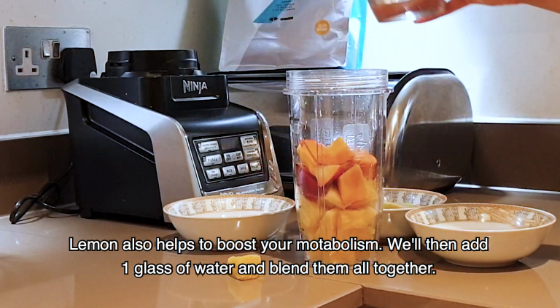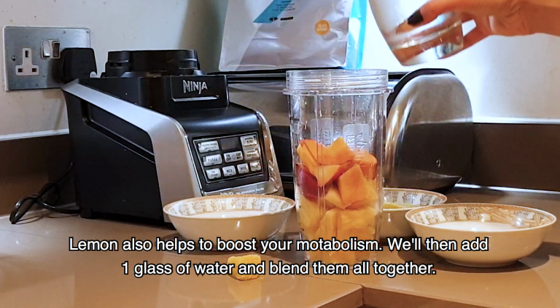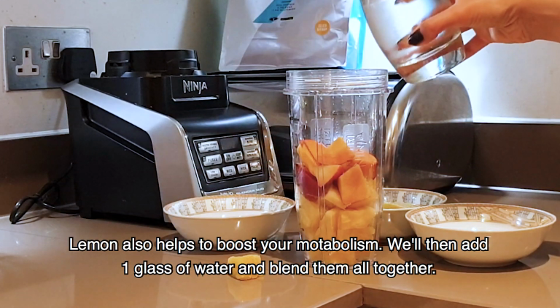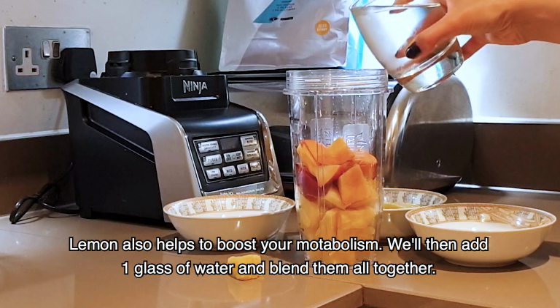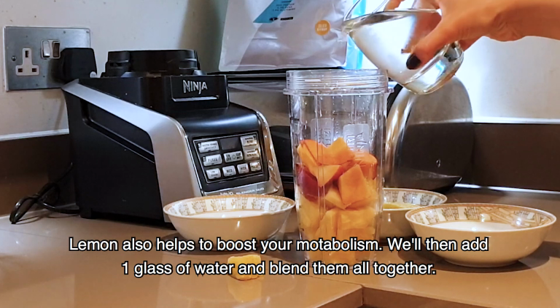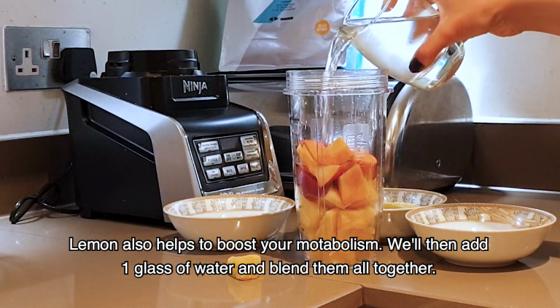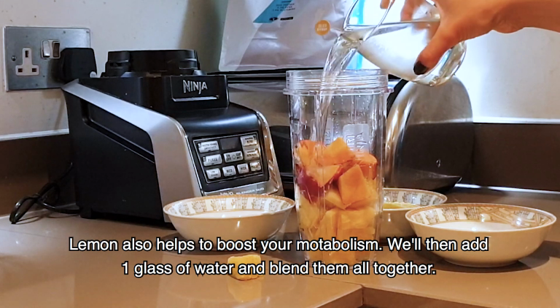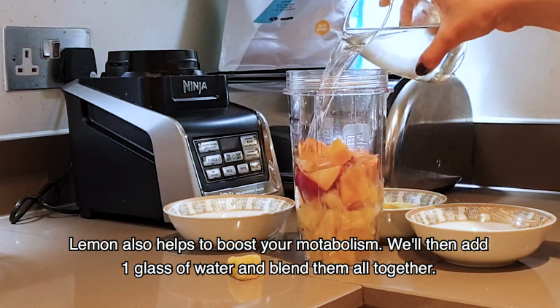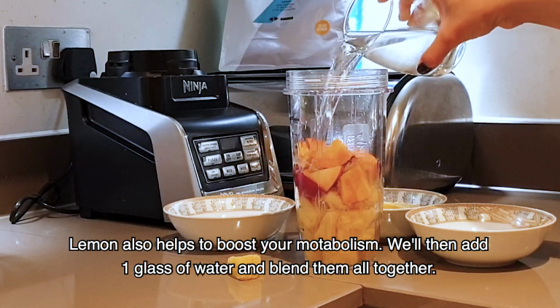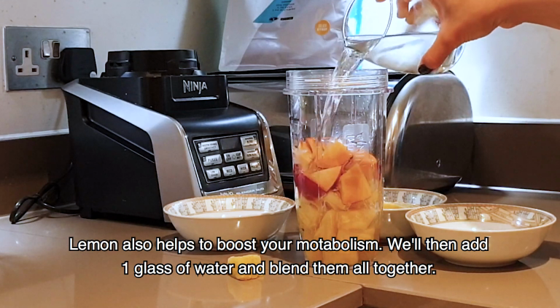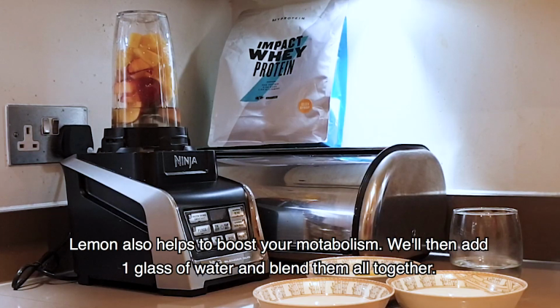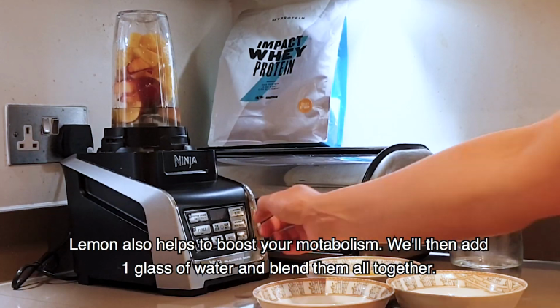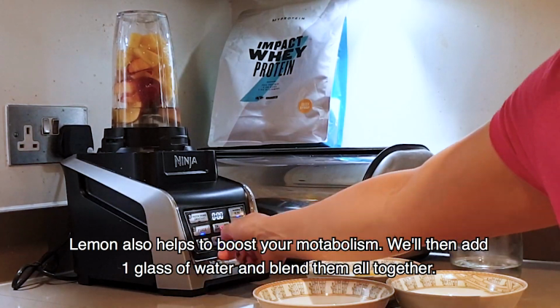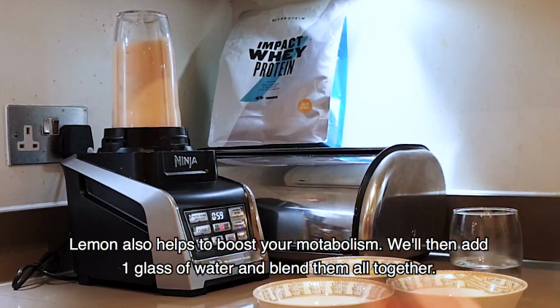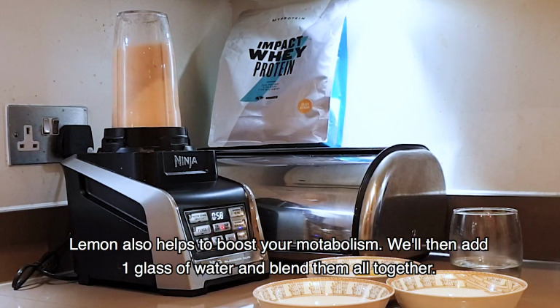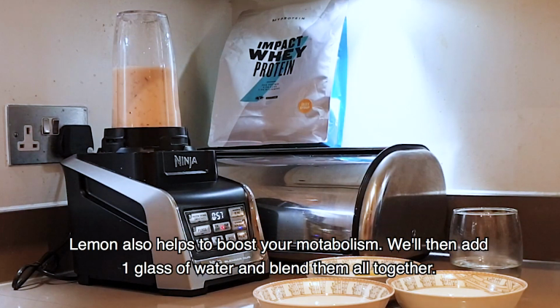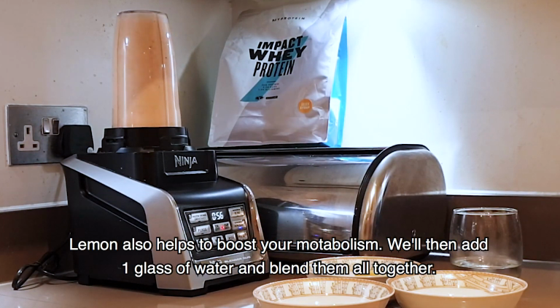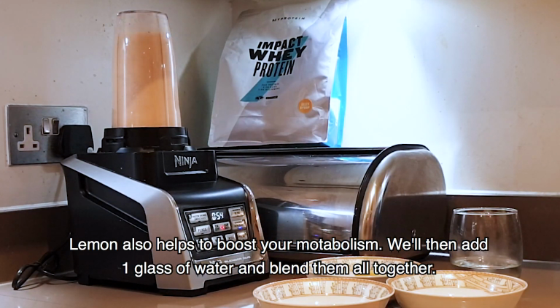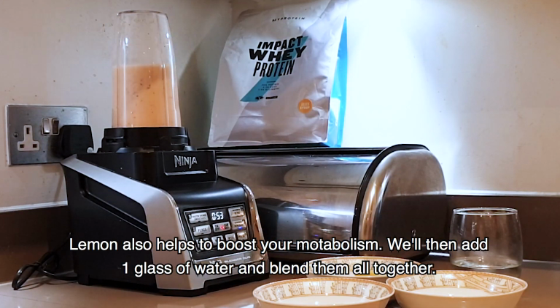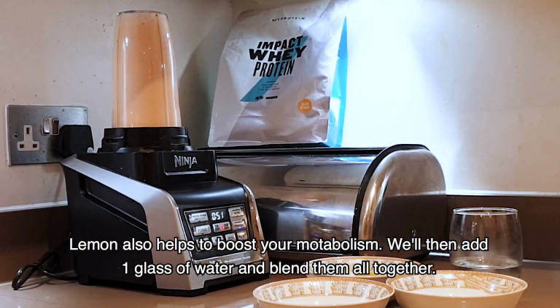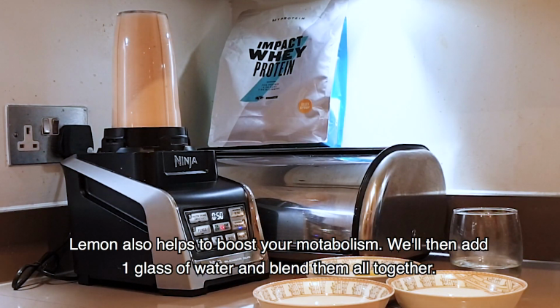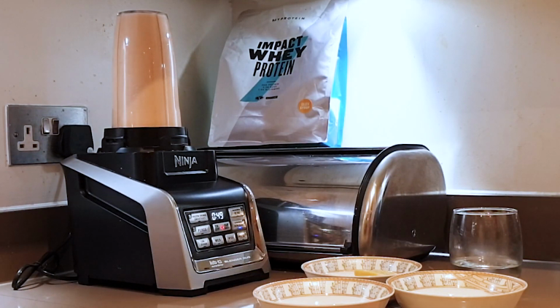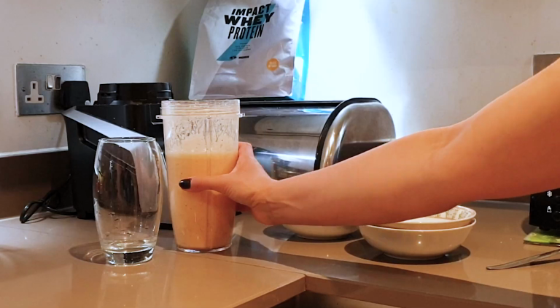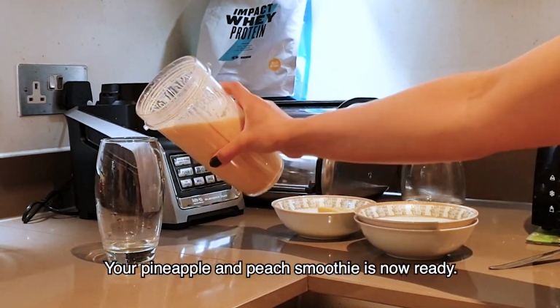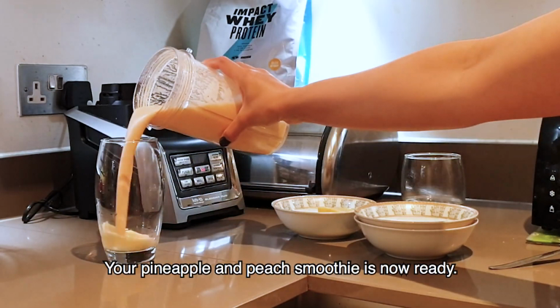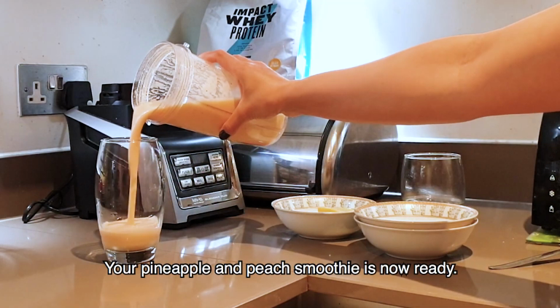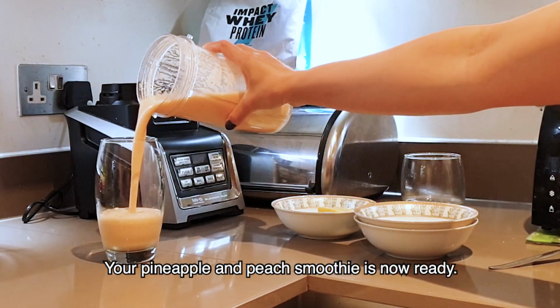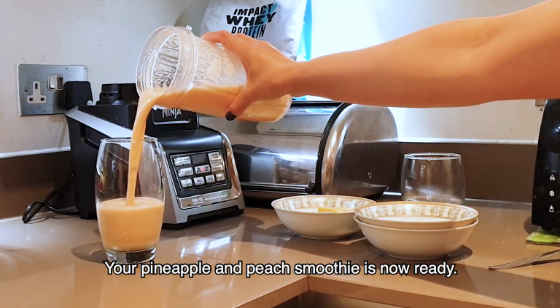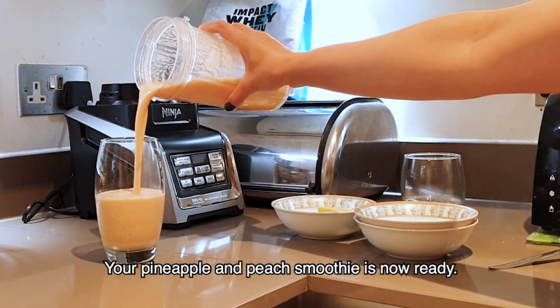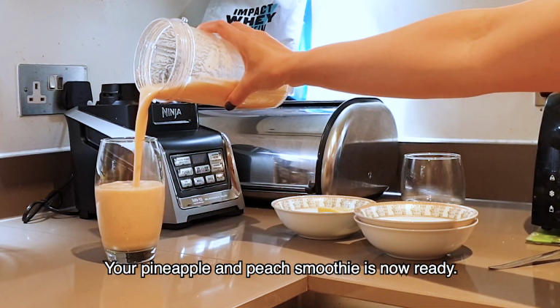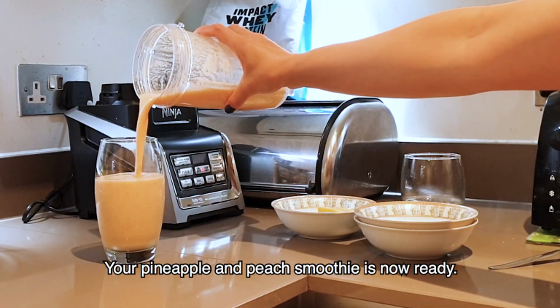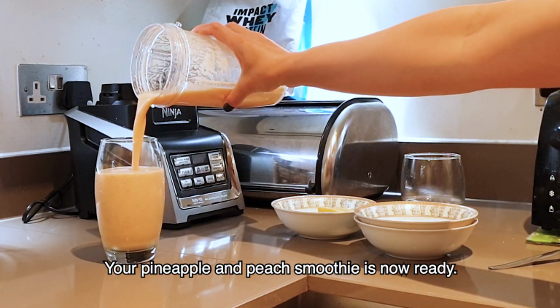Then we add one glass of water. We will blend these all together. And your pineapple and beet smoothie is ready.